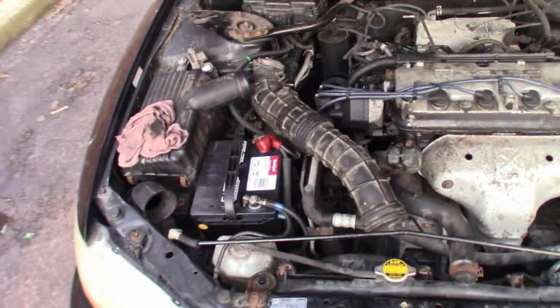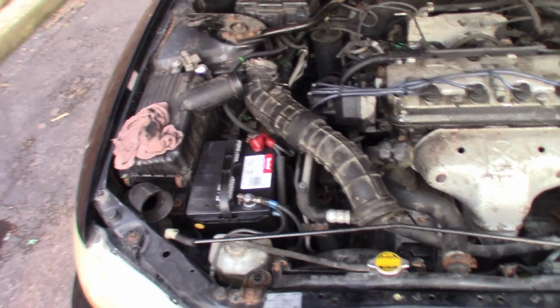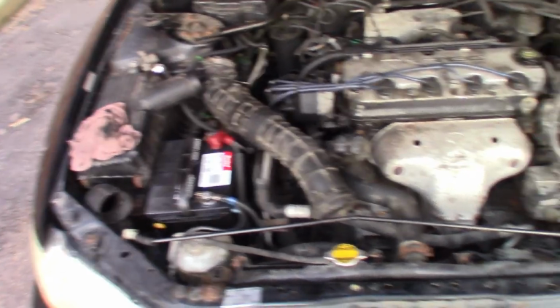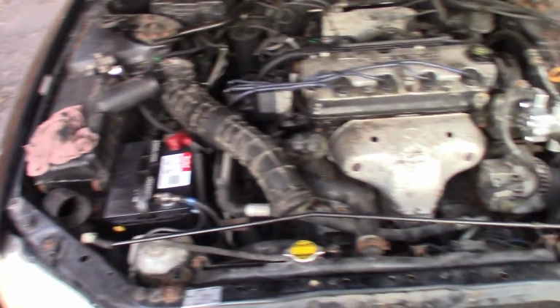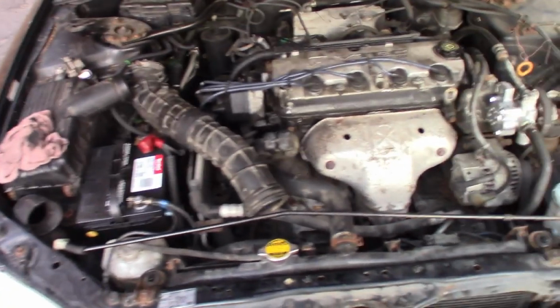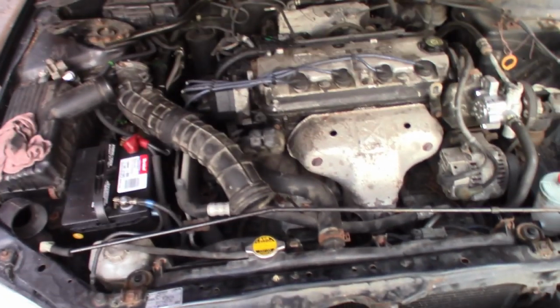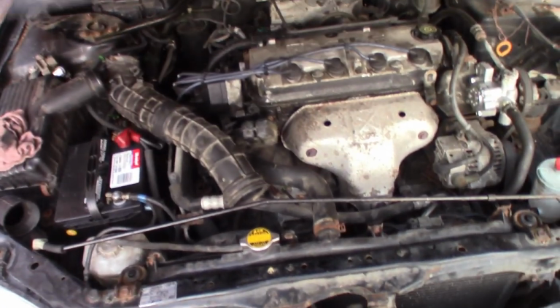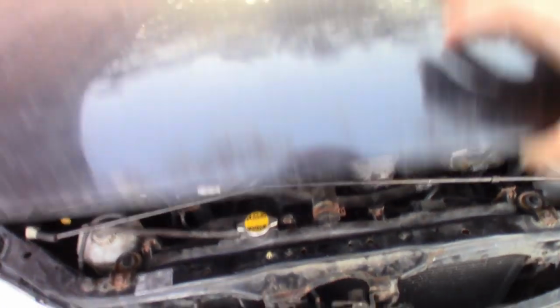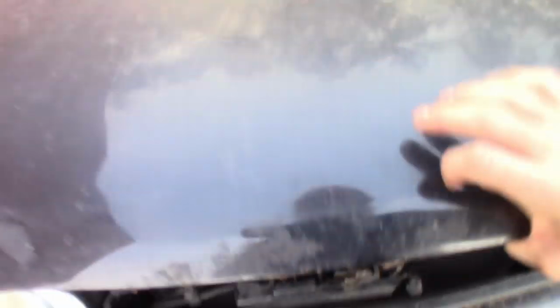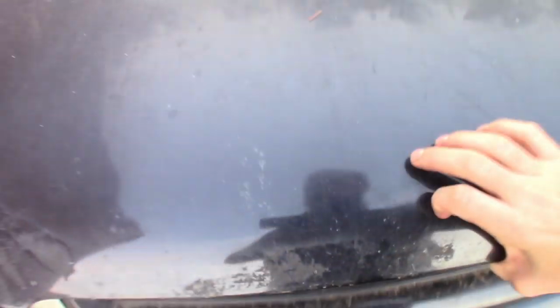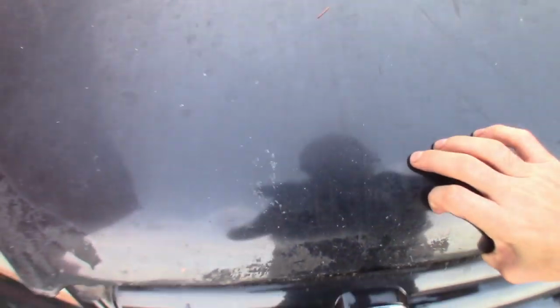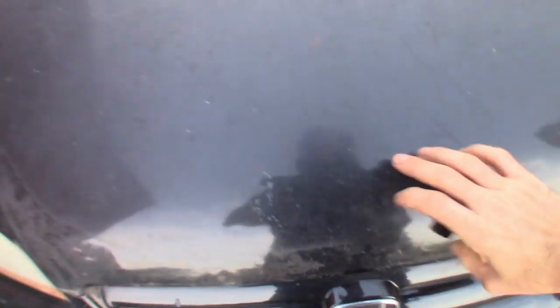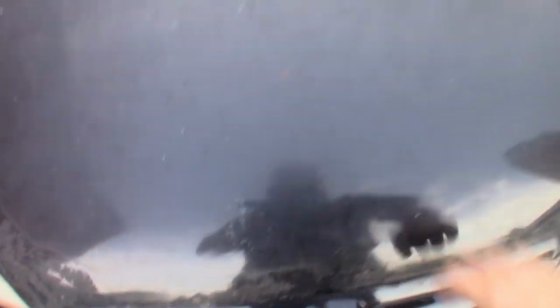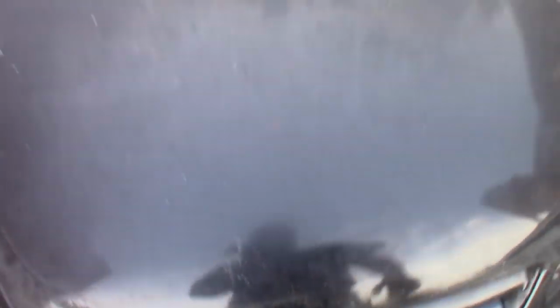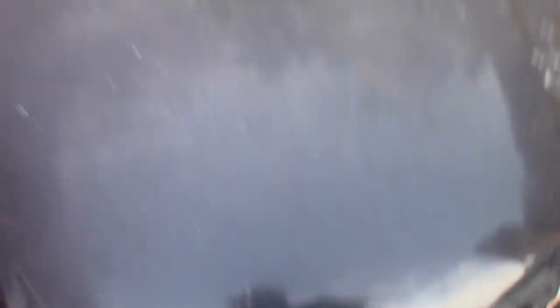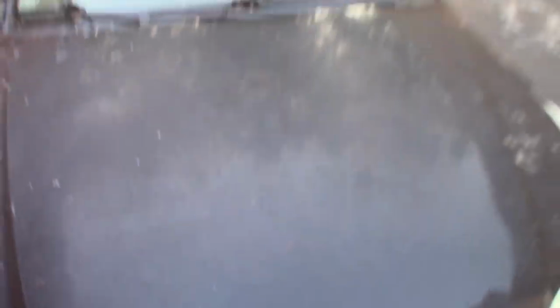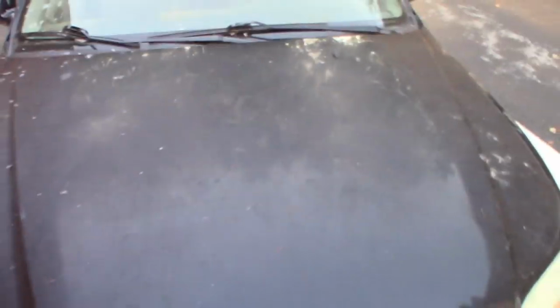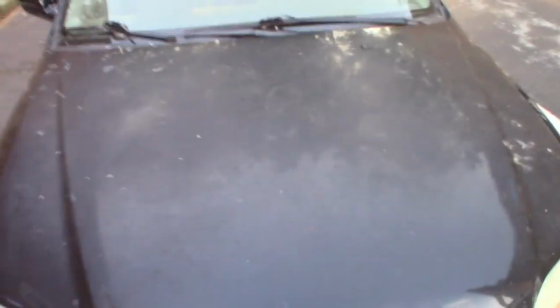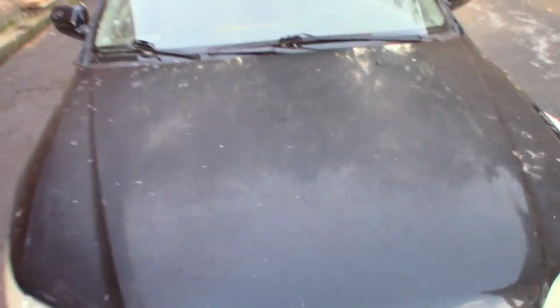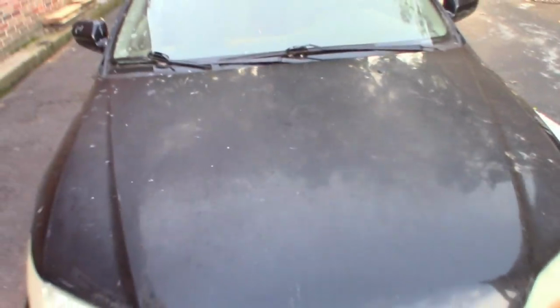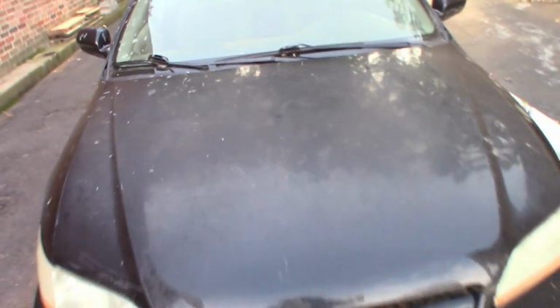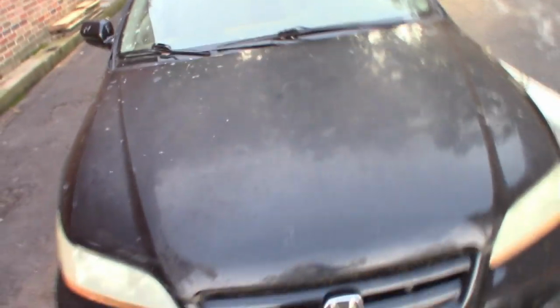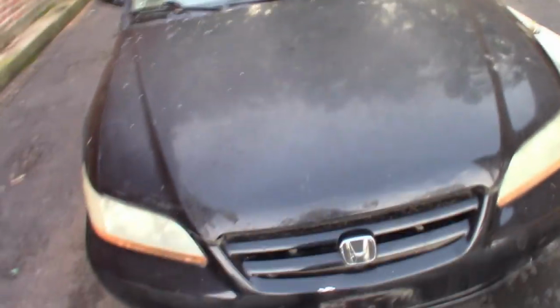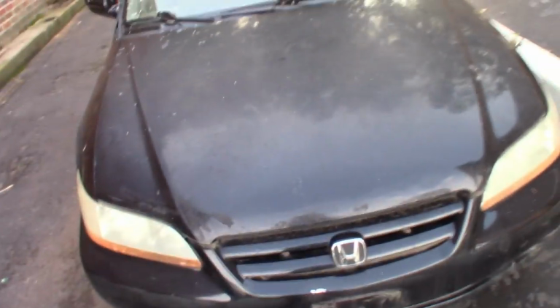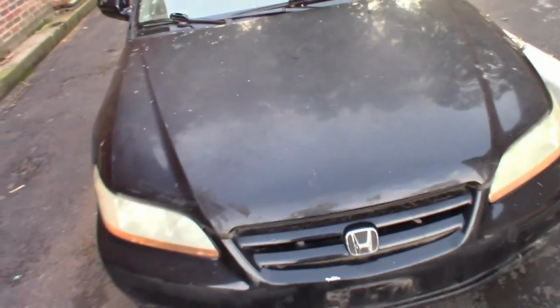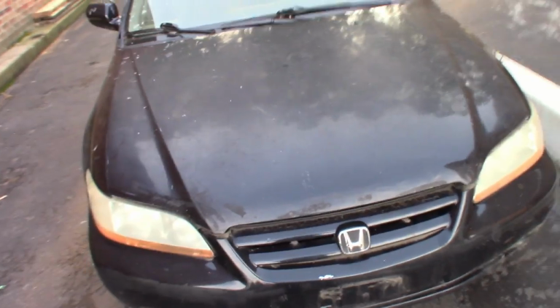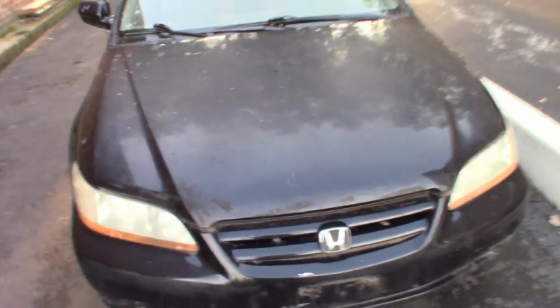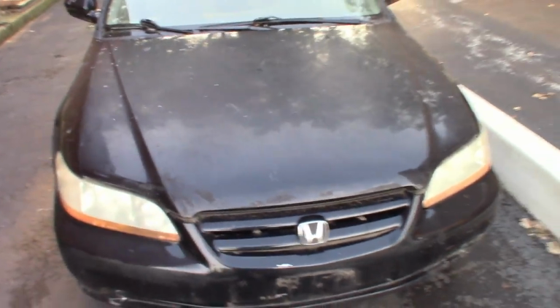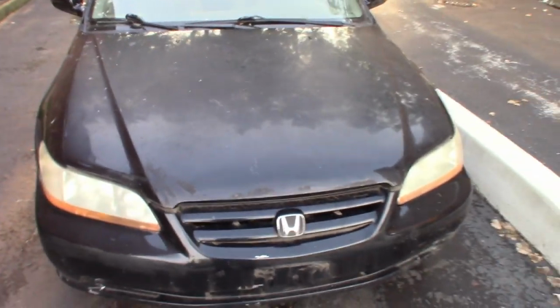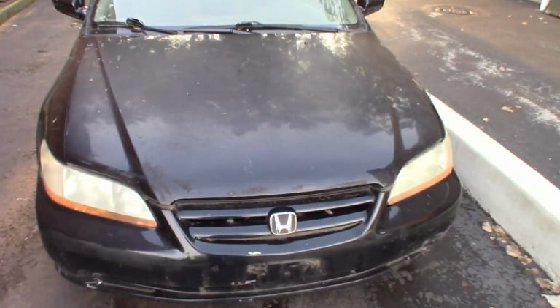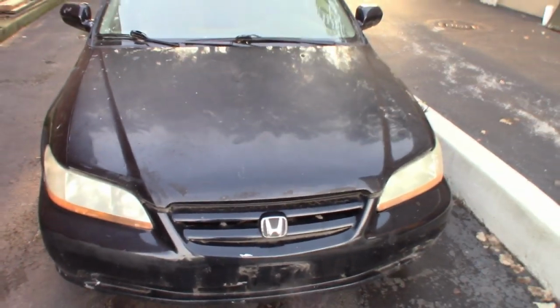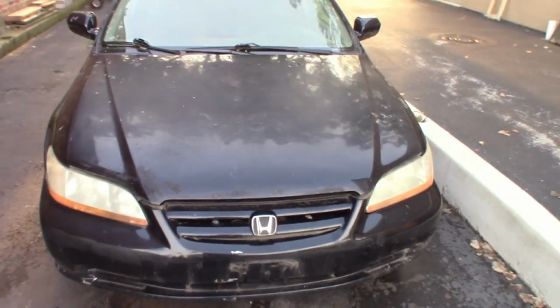It is a Honda — these things last forever. This one doesn't run too bad, or at least it won't when we're done fixing it up.